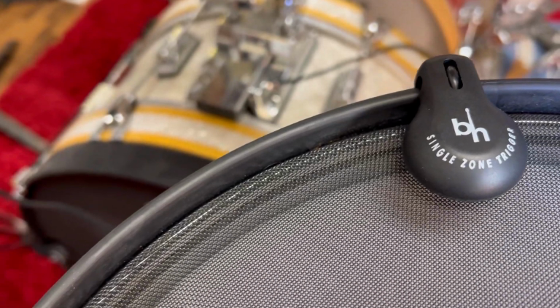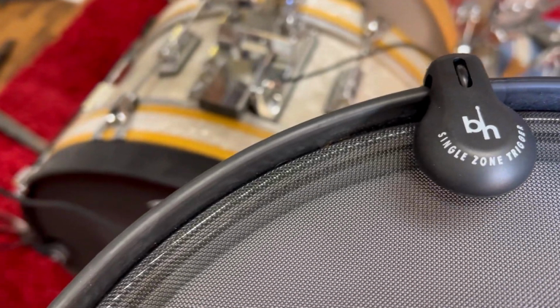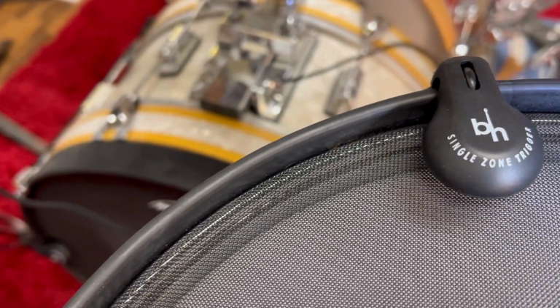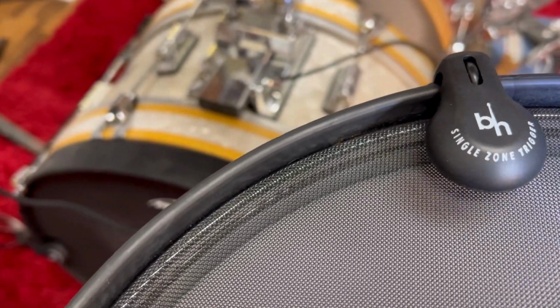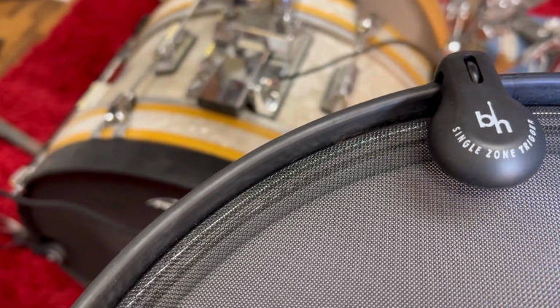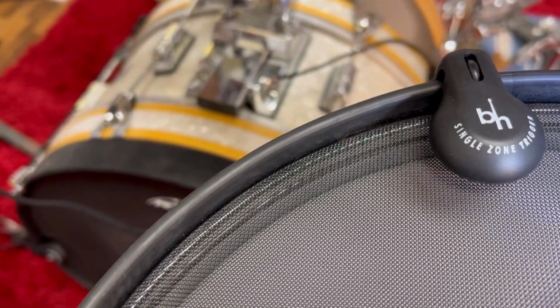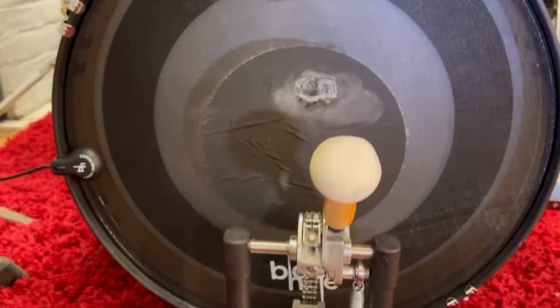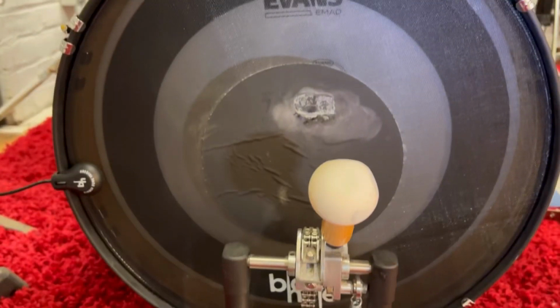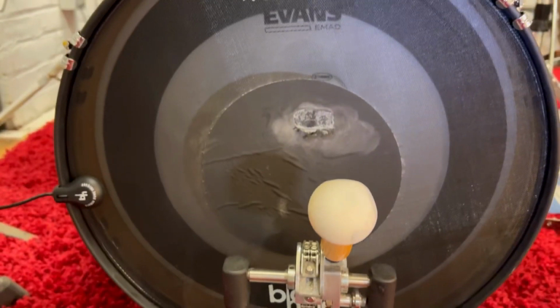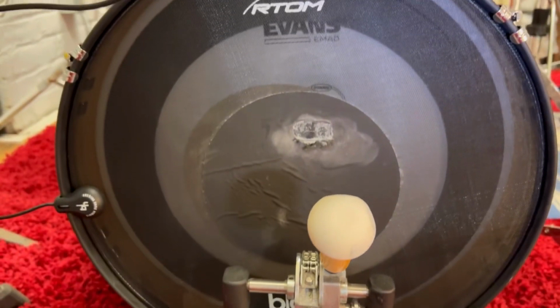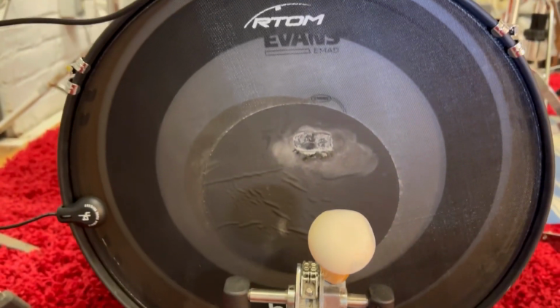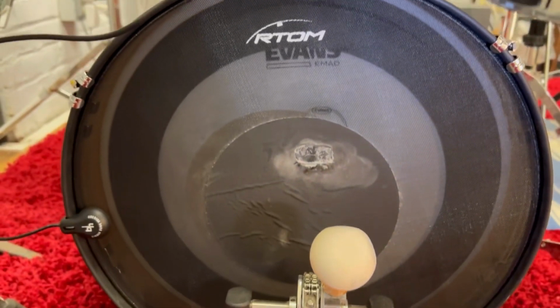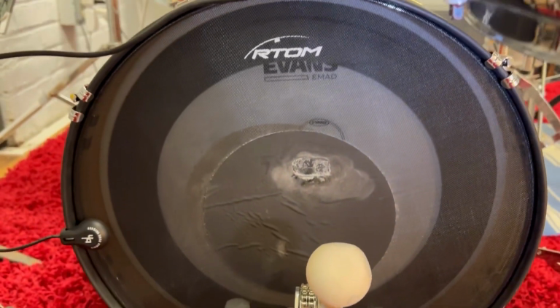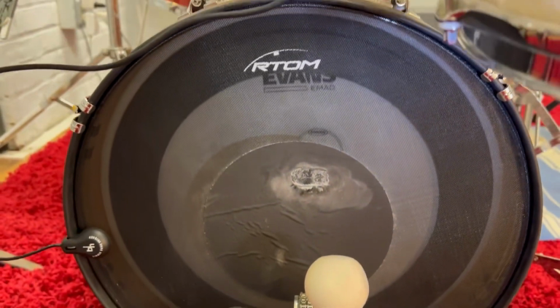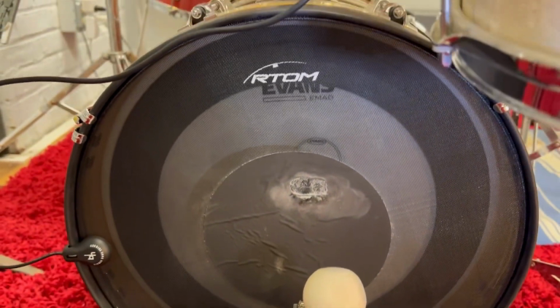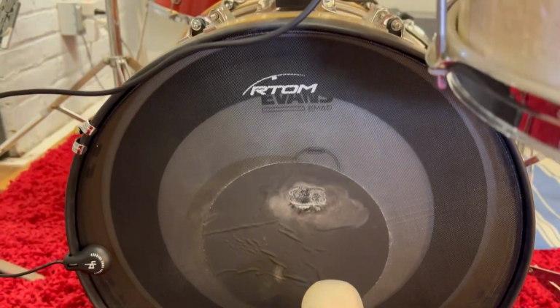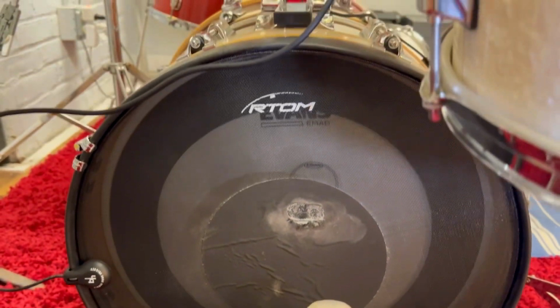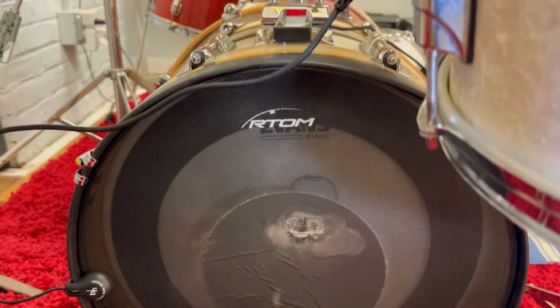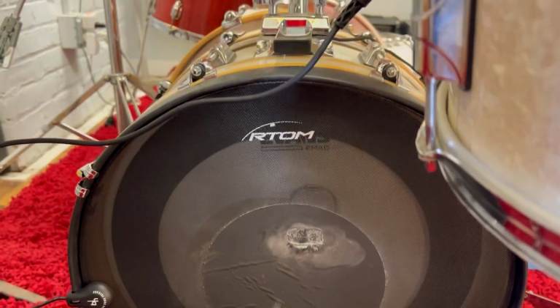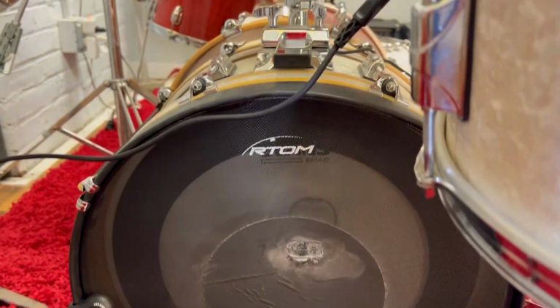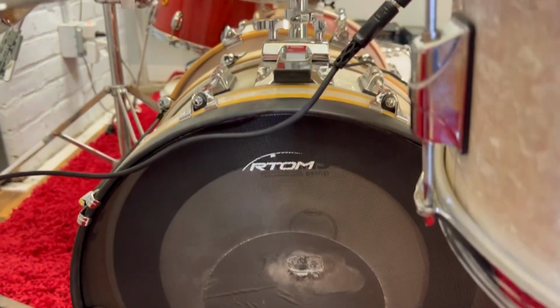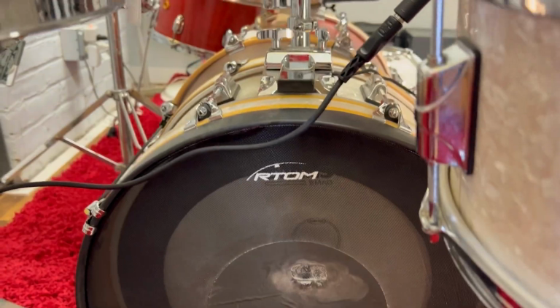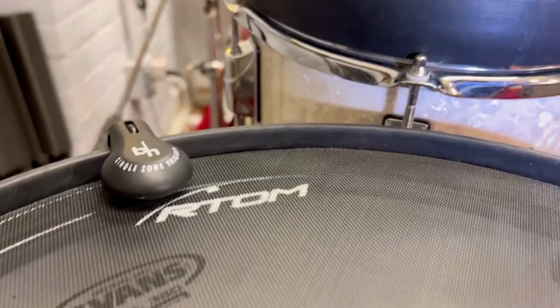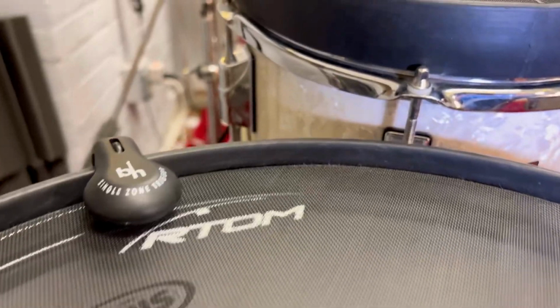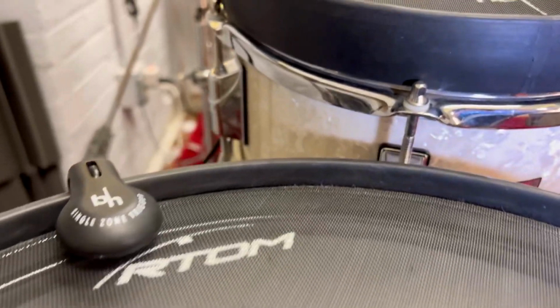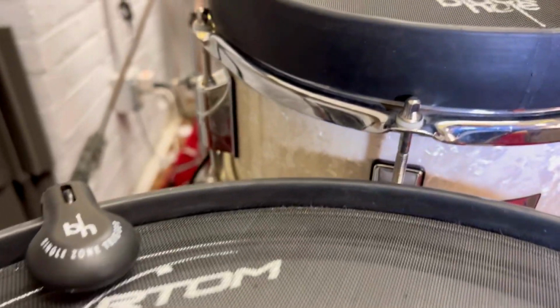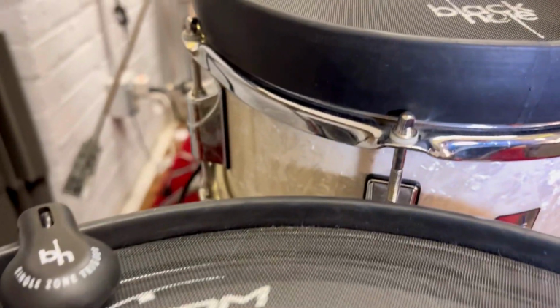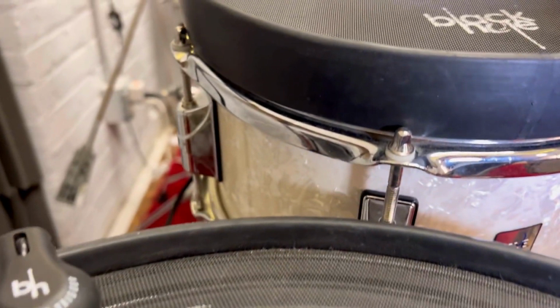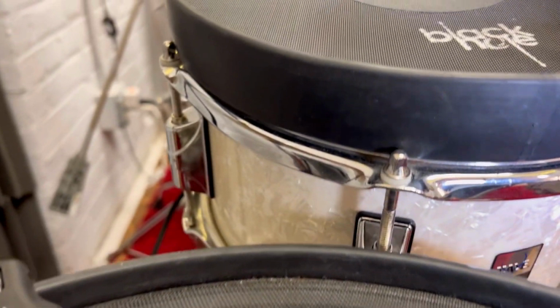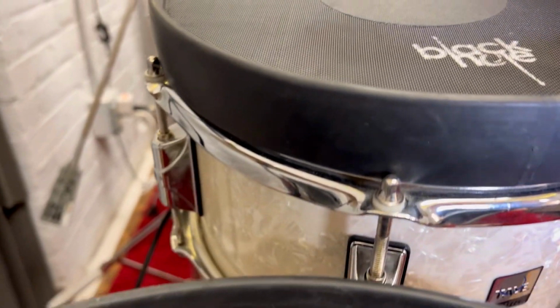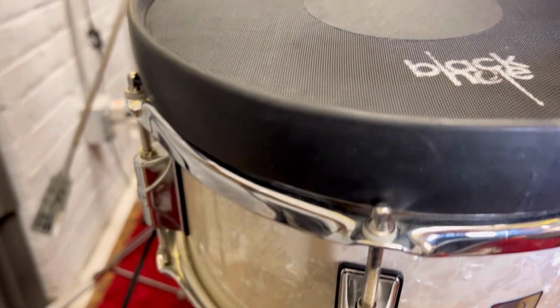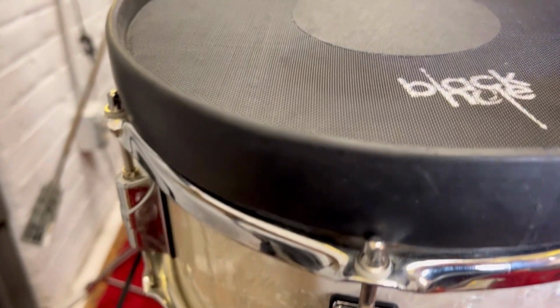Now I've got the trigger set up on the drum set. You might notice it doesn't sound much different, but it looks way cooler in a live setting.